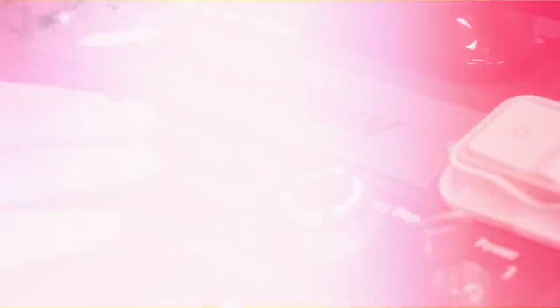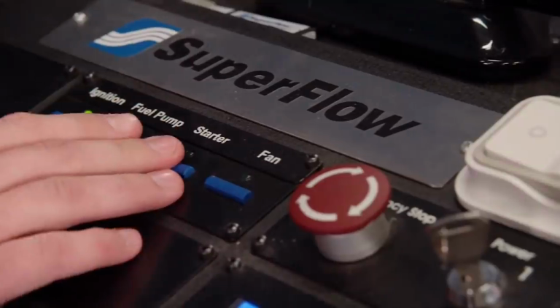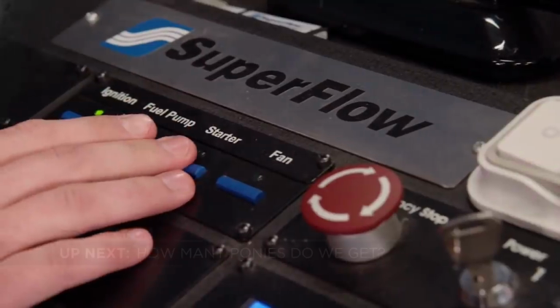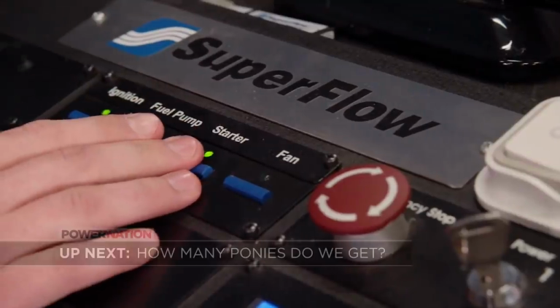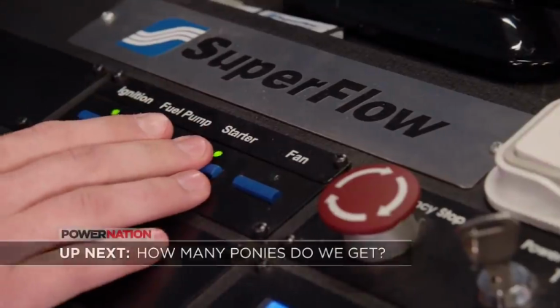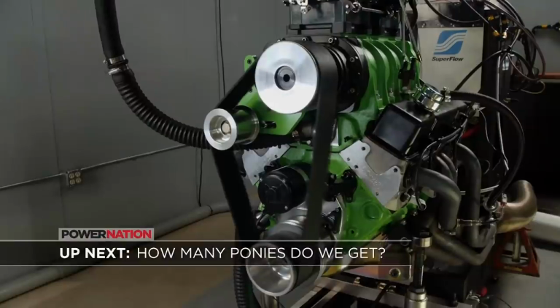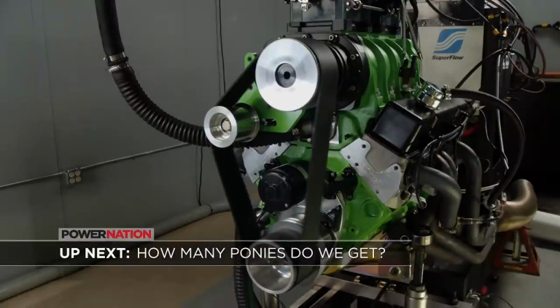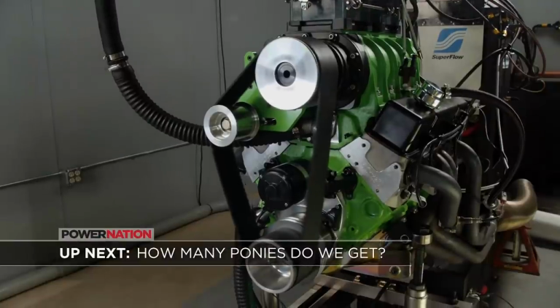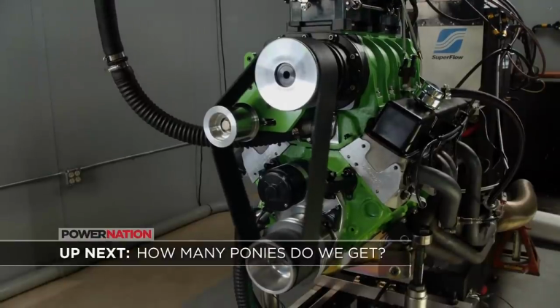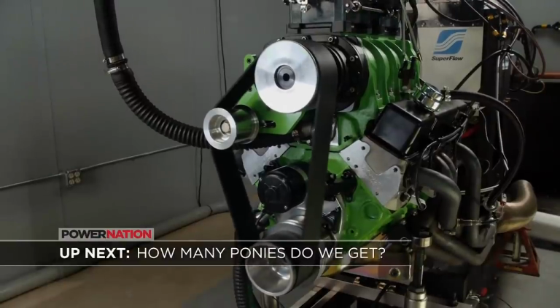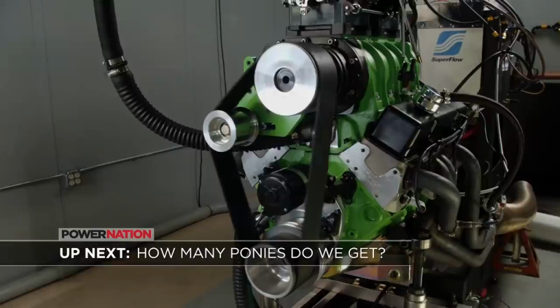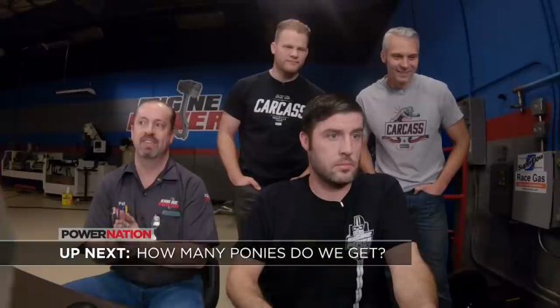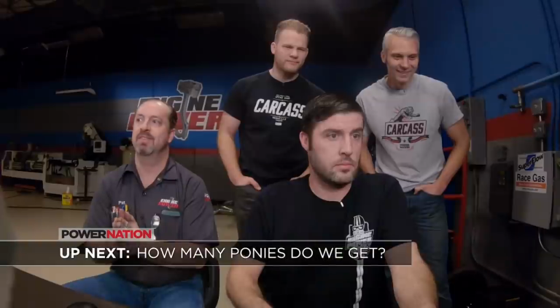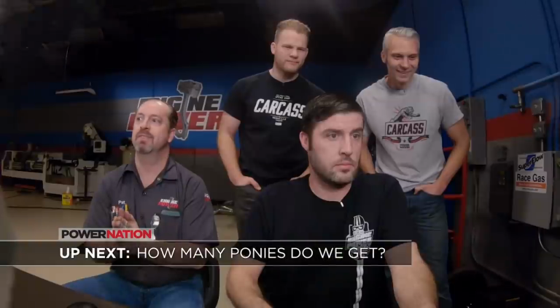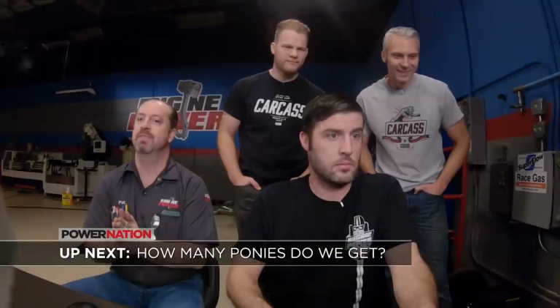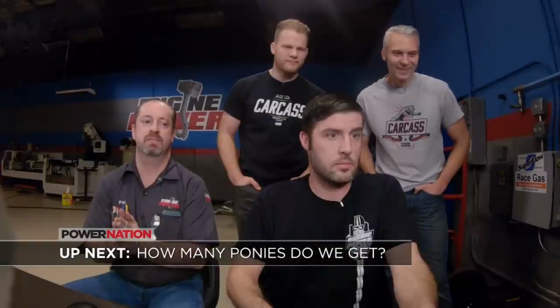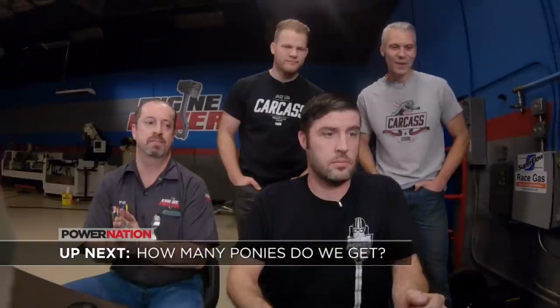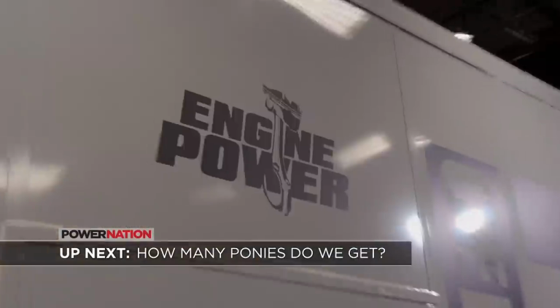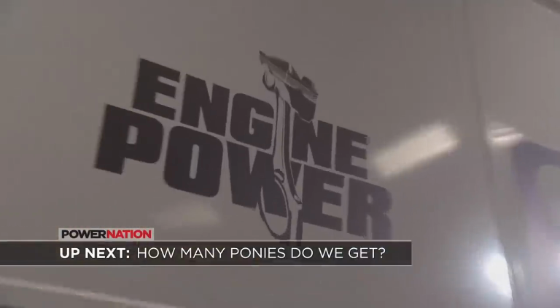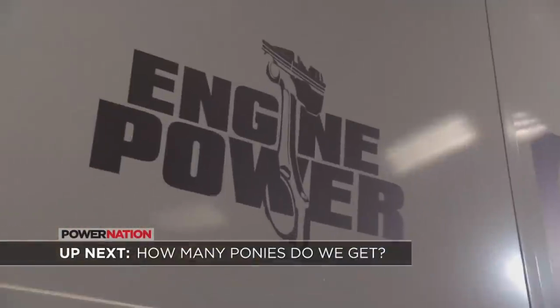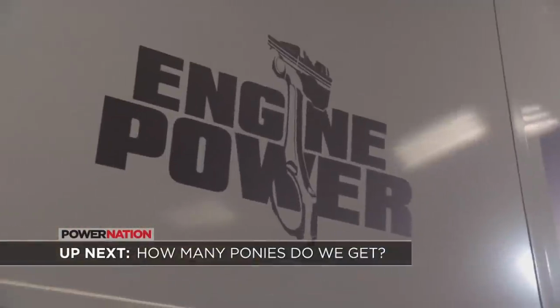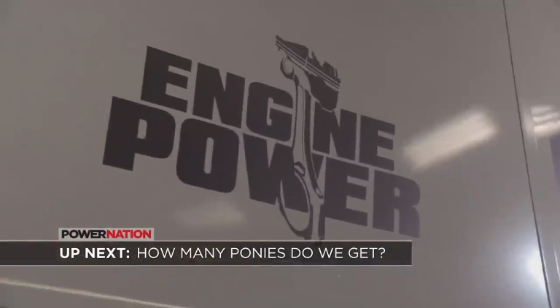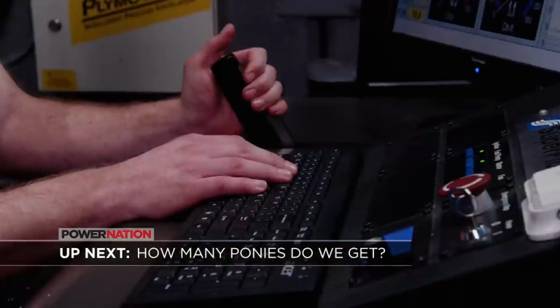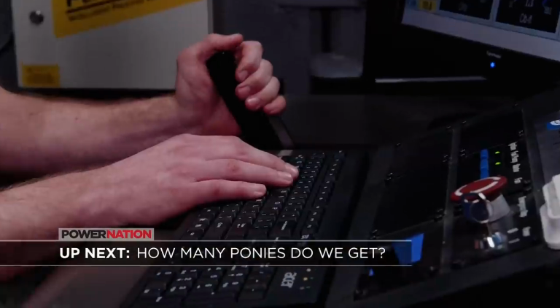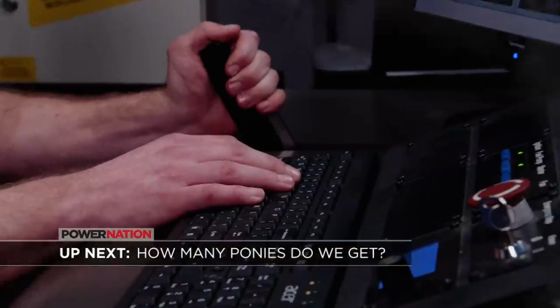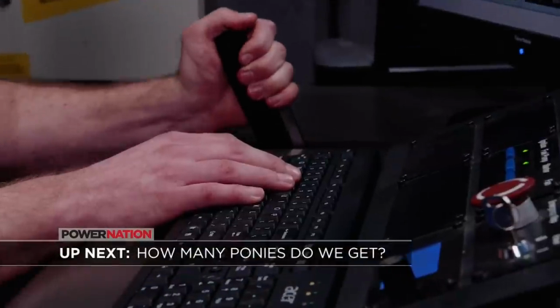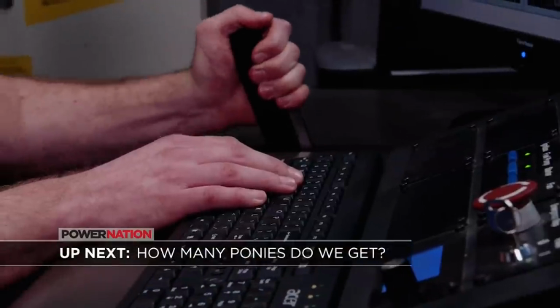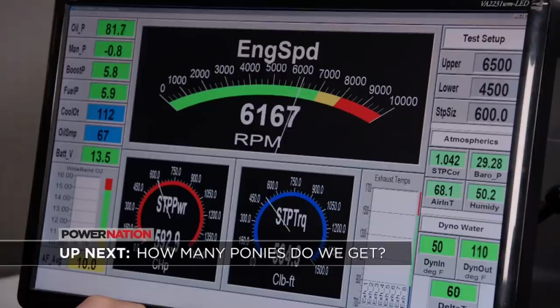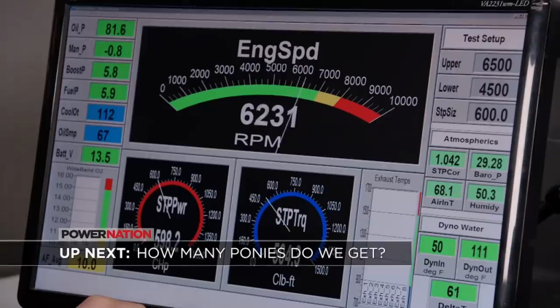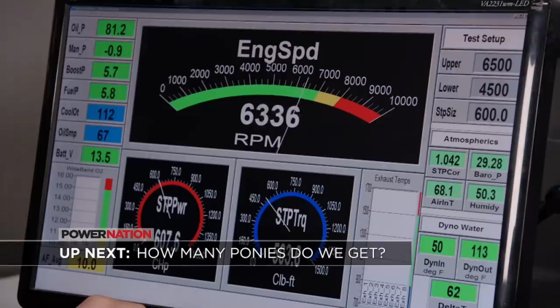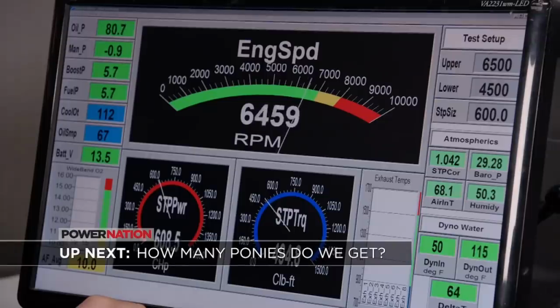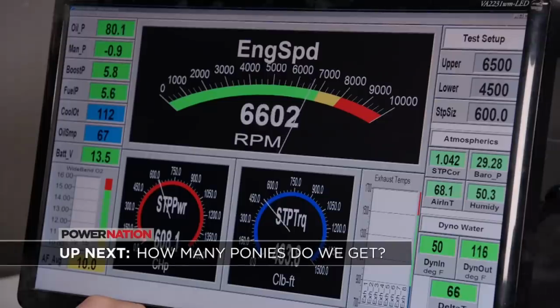Up next, we find out how many ponies our buddies down at Engine Power can fit in this small-block Chevy.